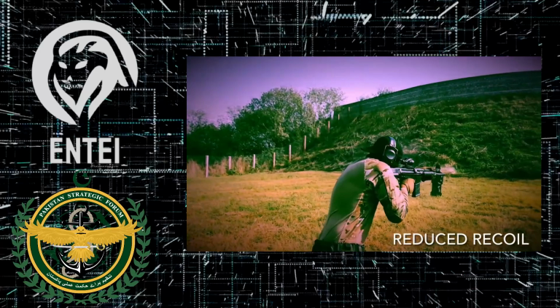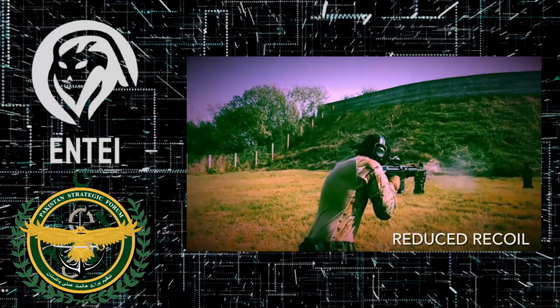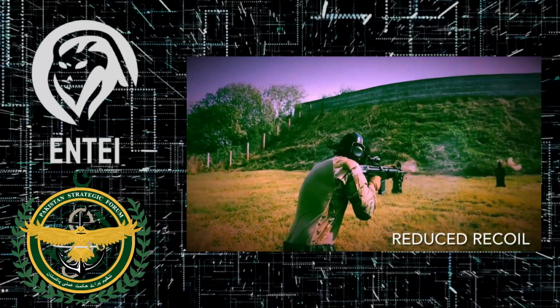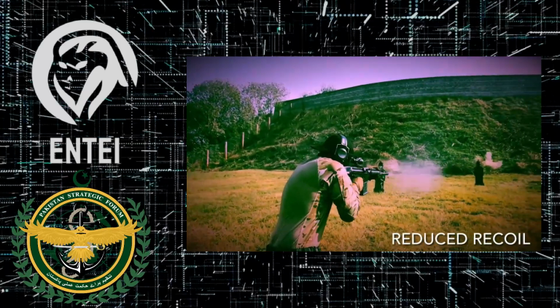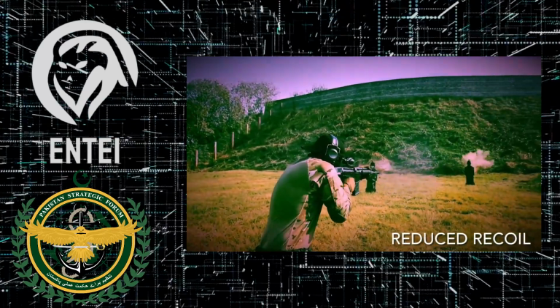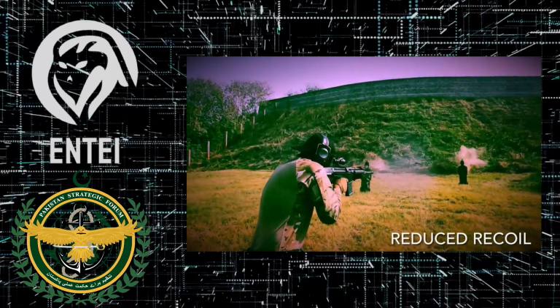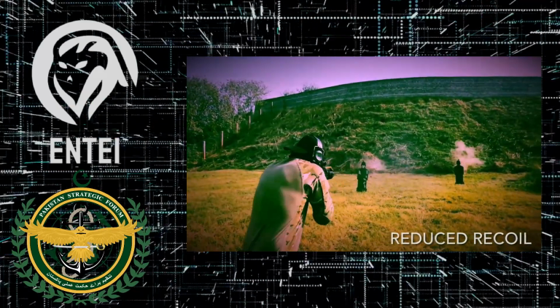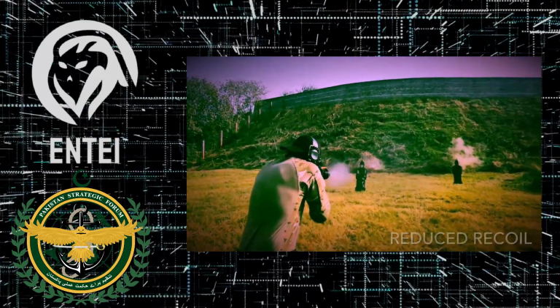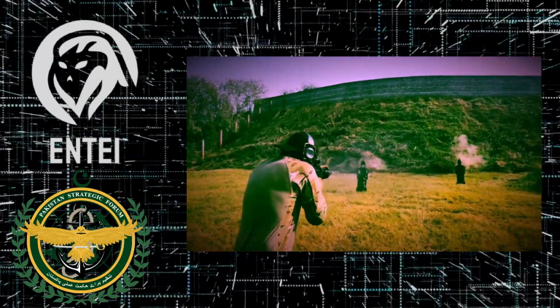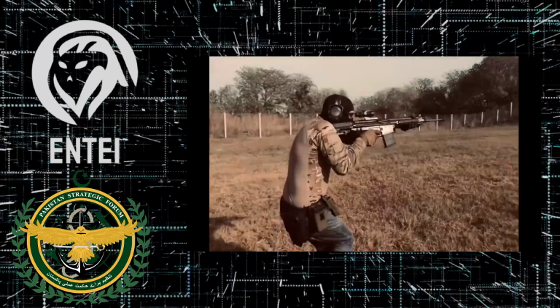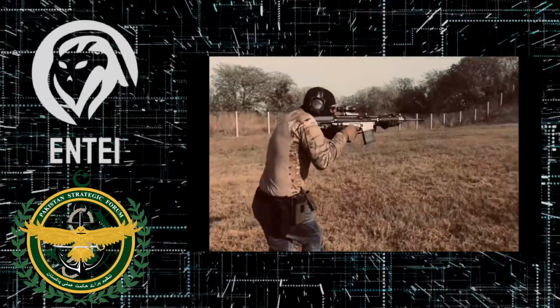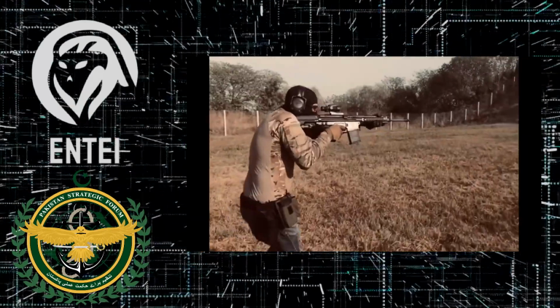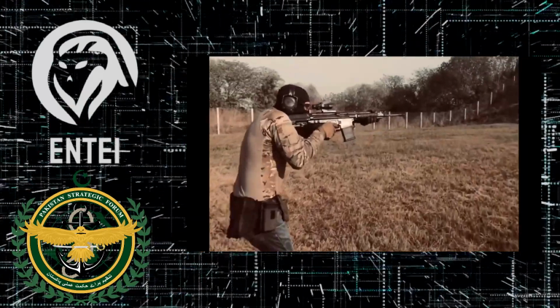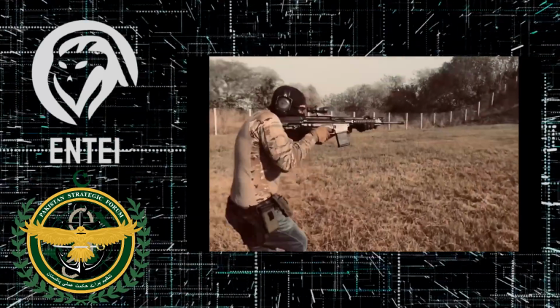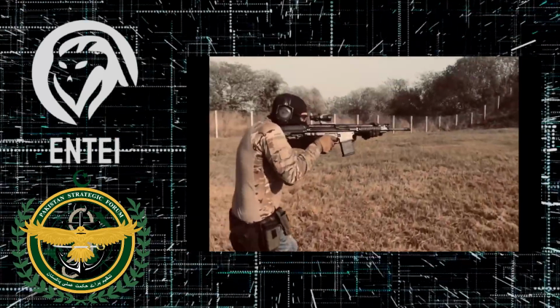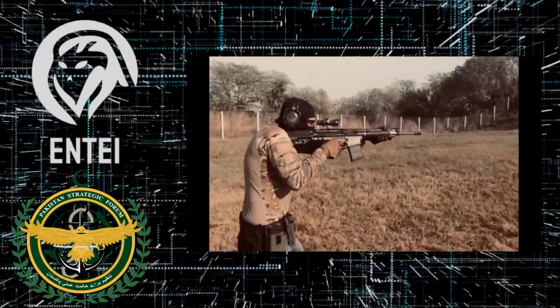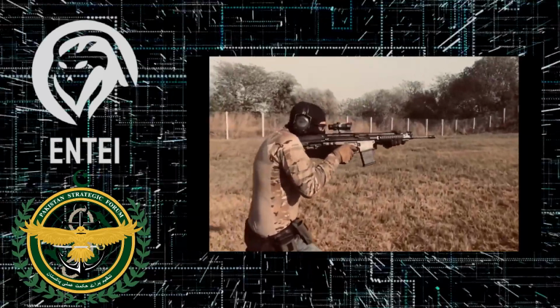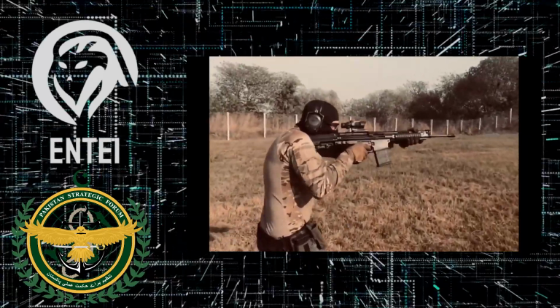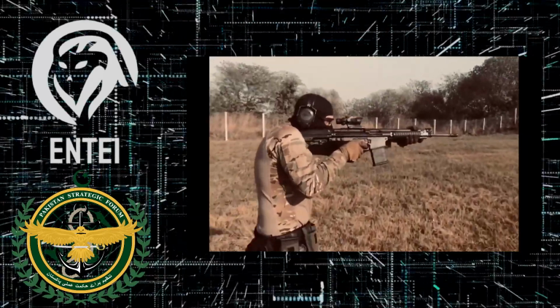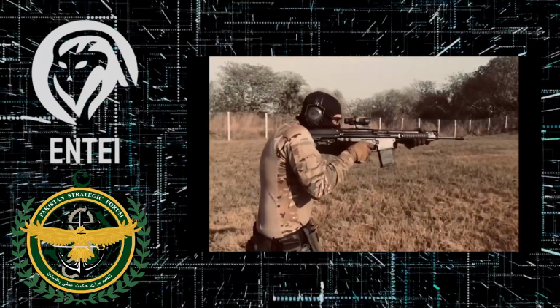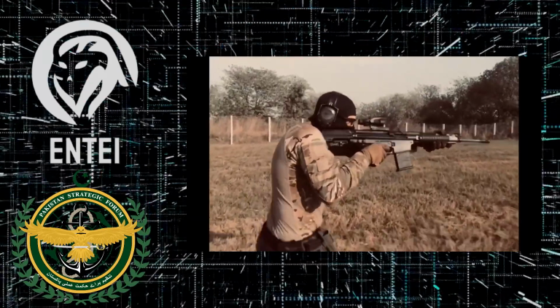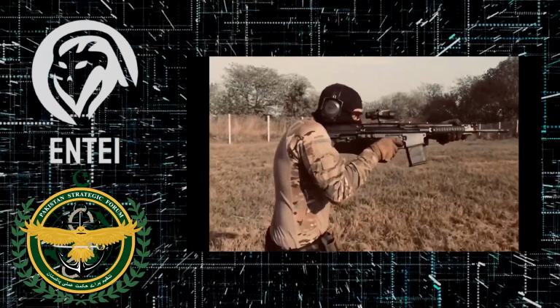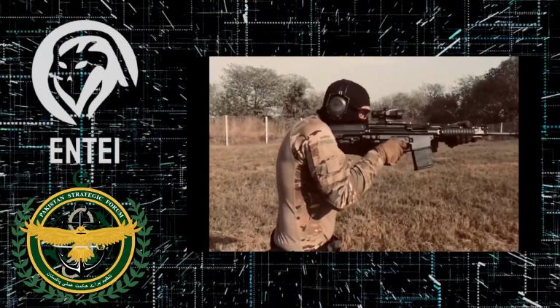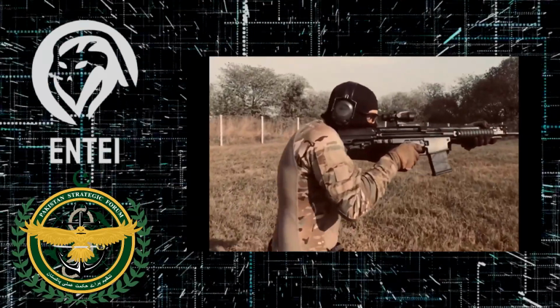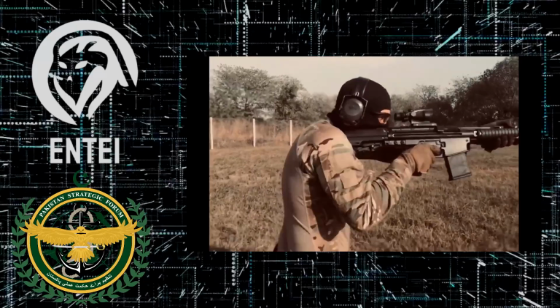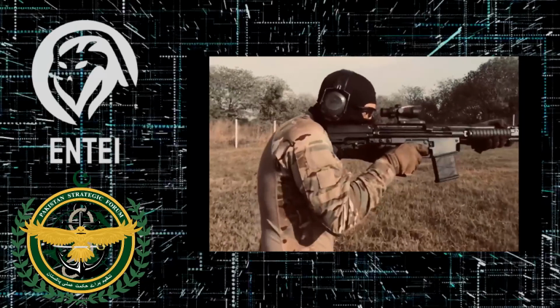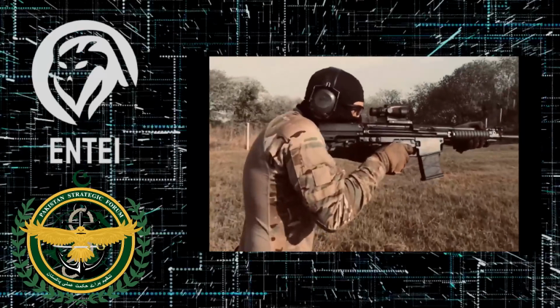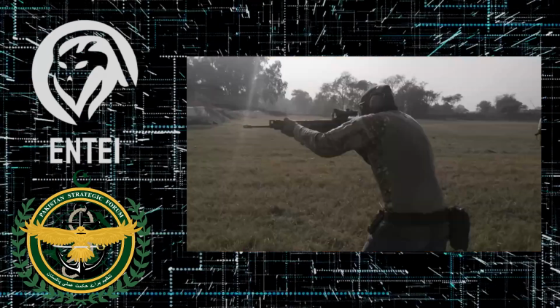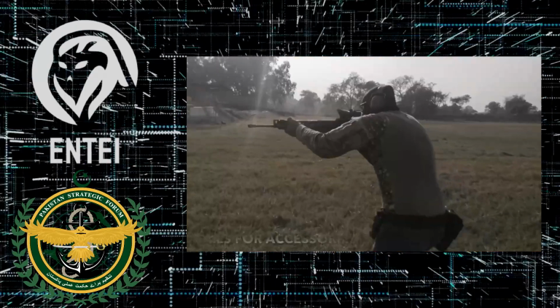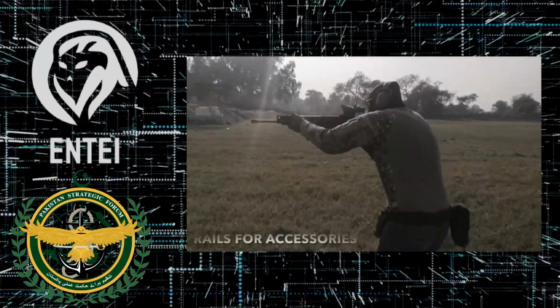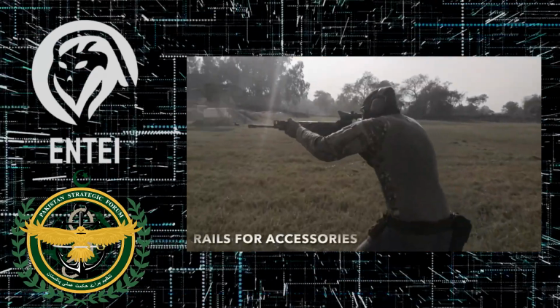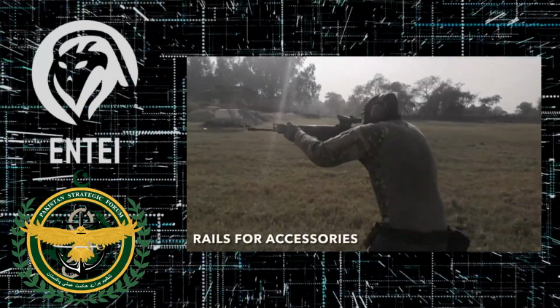Until now. Meet the BW-20, the new battle rifle designed by Pakistan Ordnance factories.